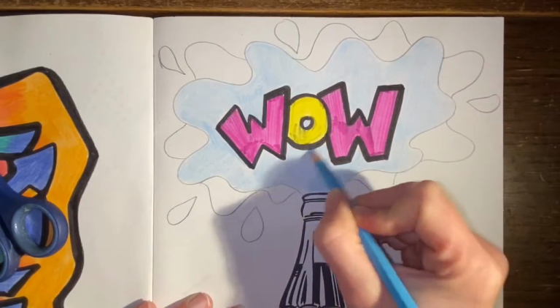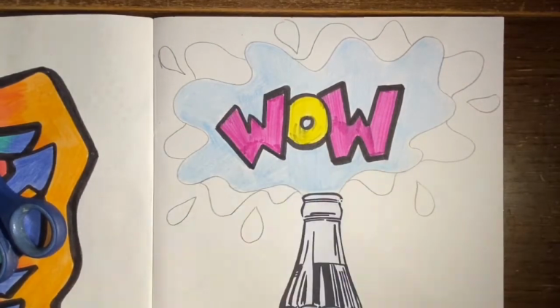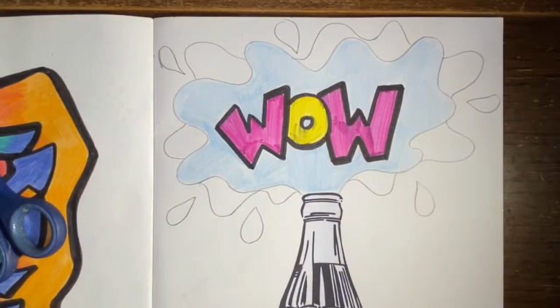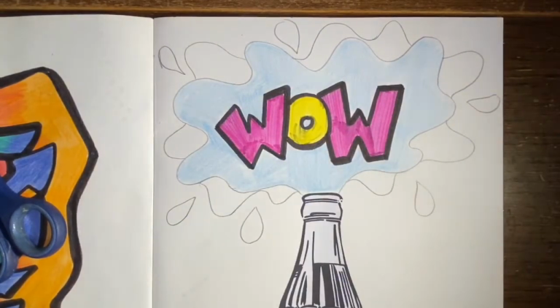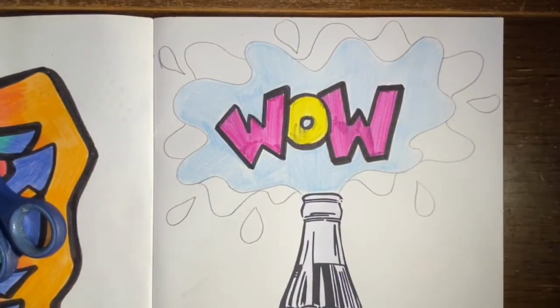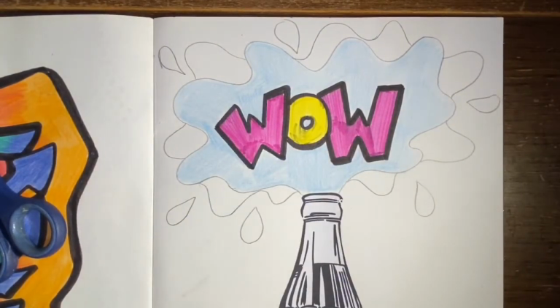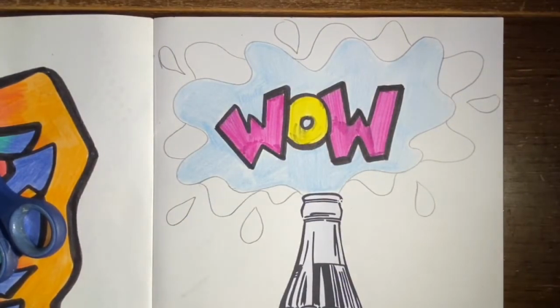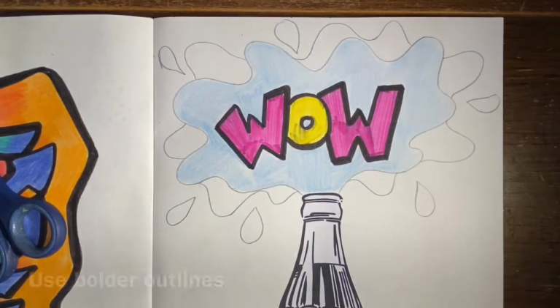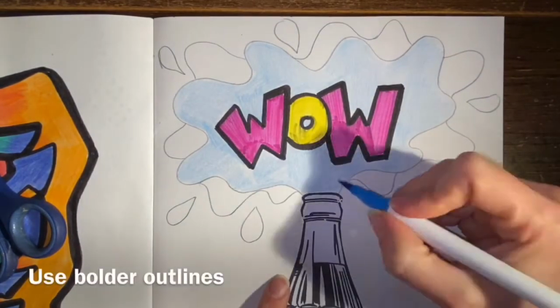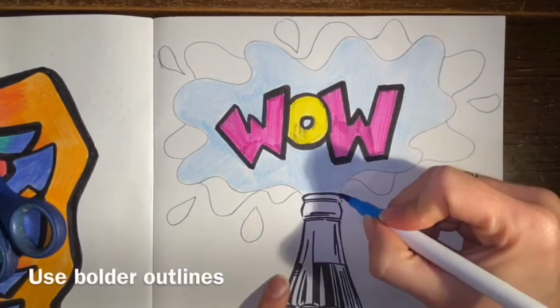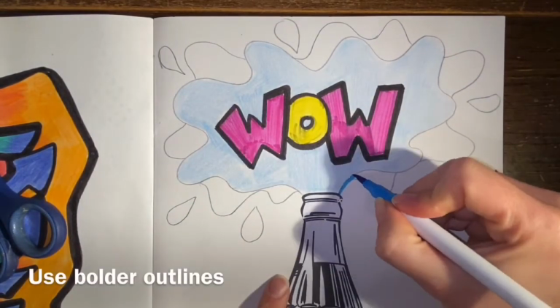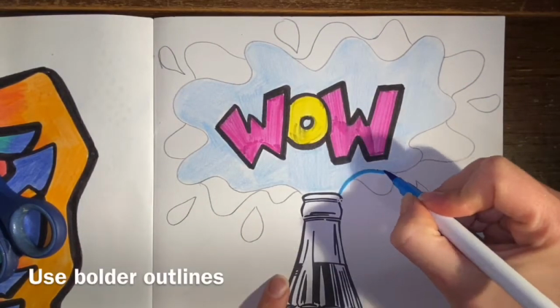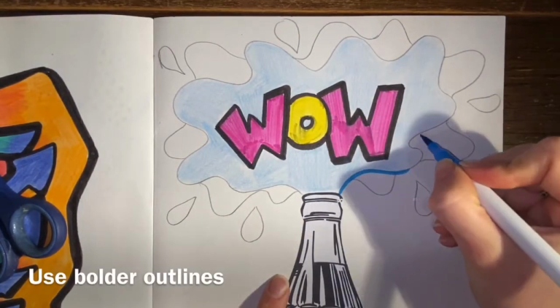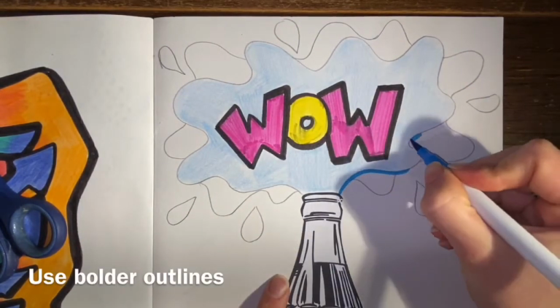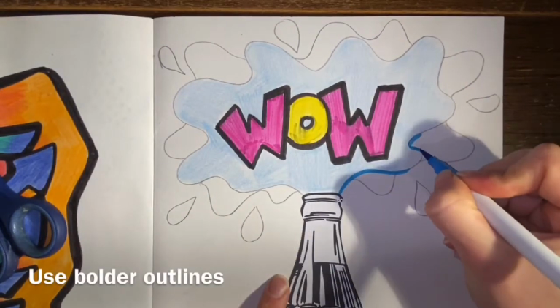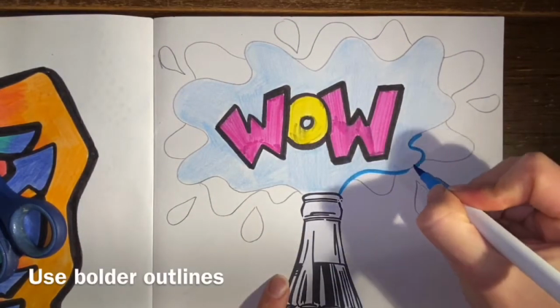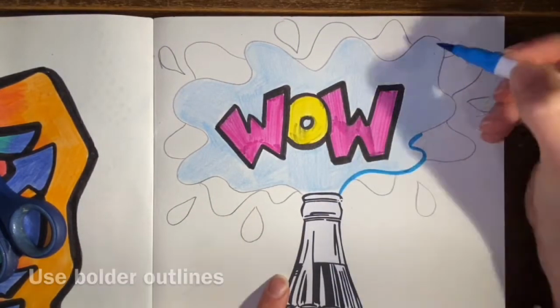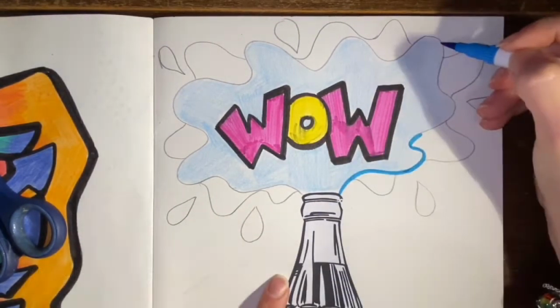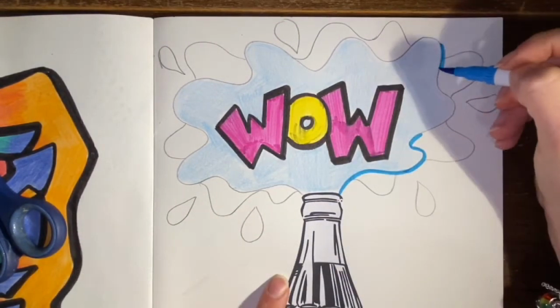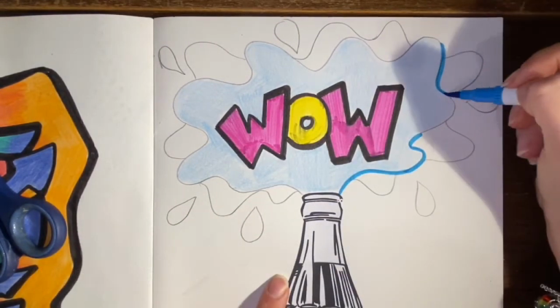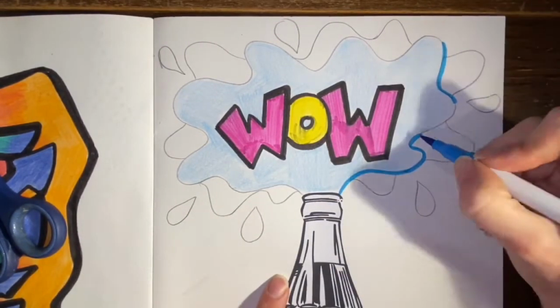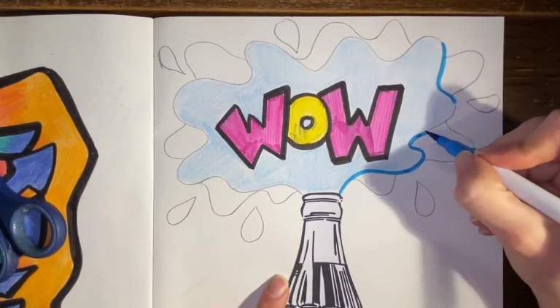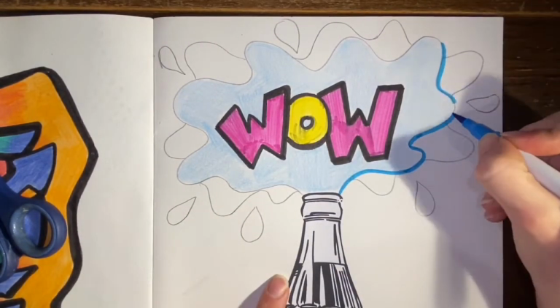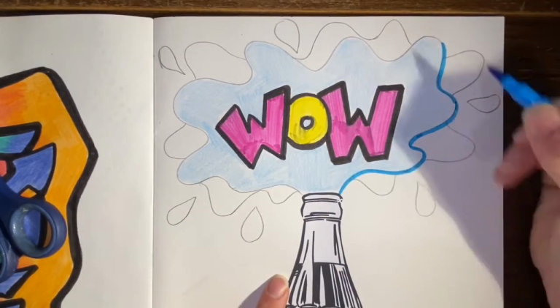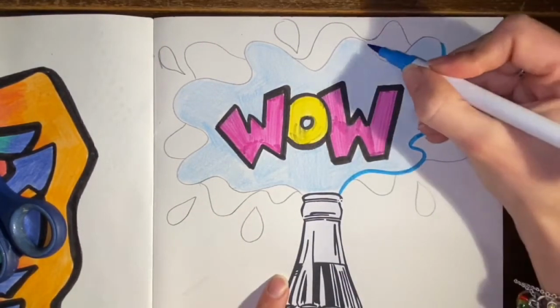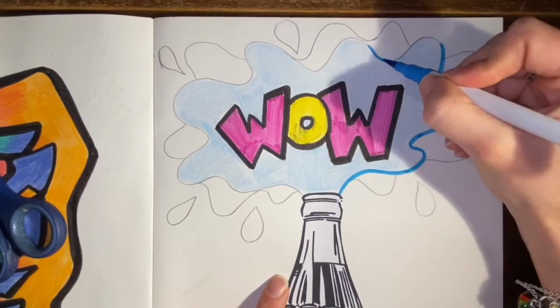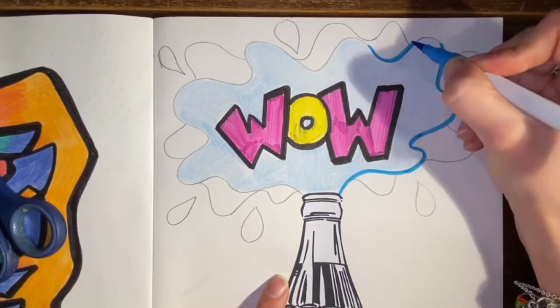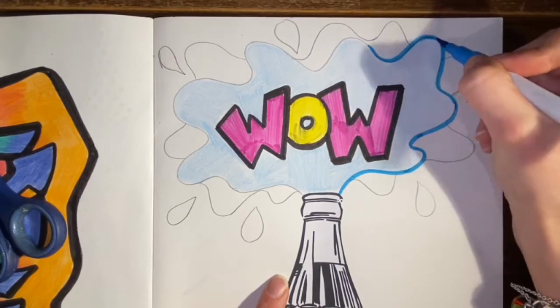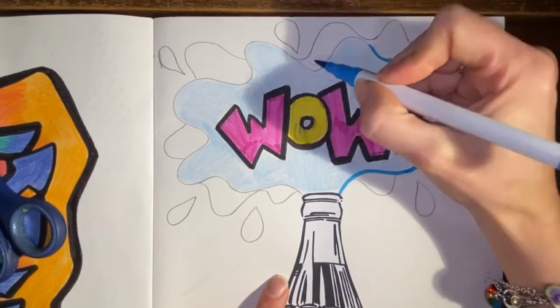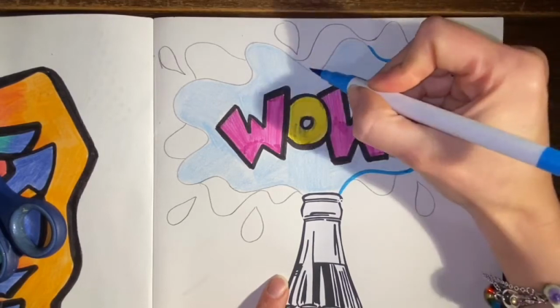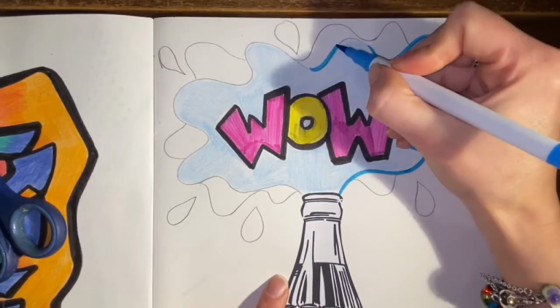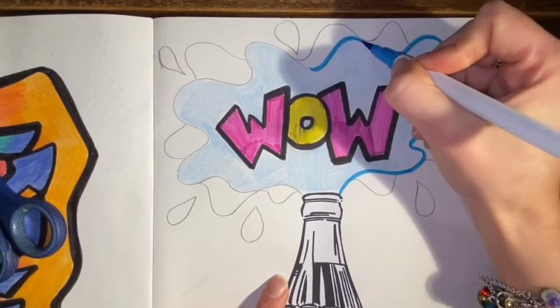I'm also using color pencil along with my pen to give me a layered effect. The pencil is going to act as a background layer while I use the pen on top around the edges.